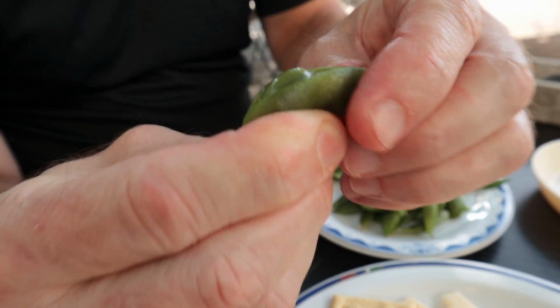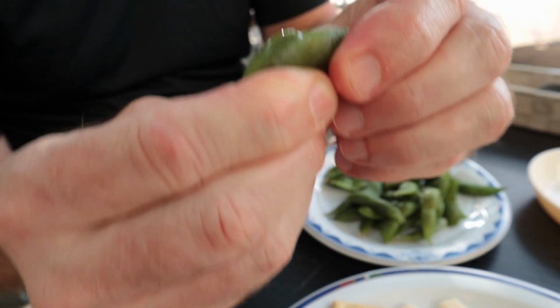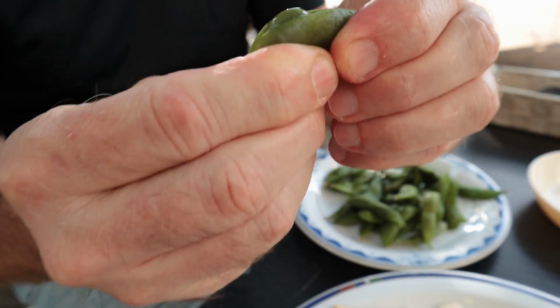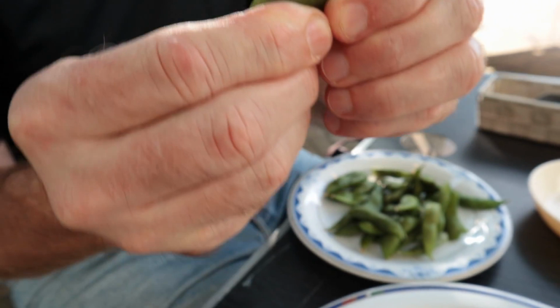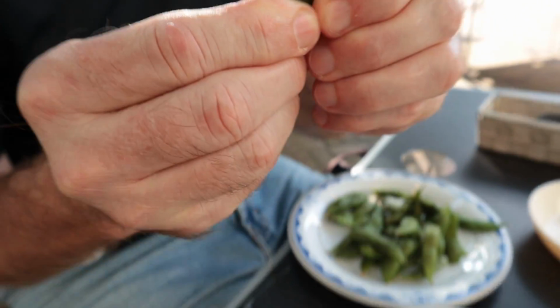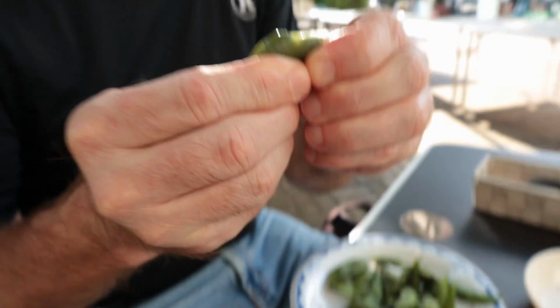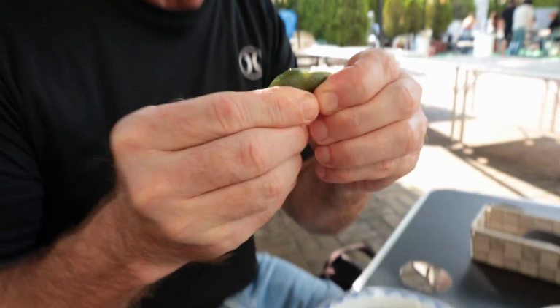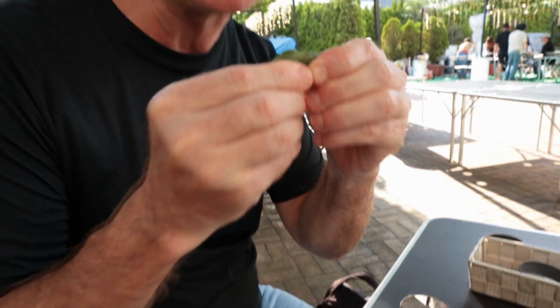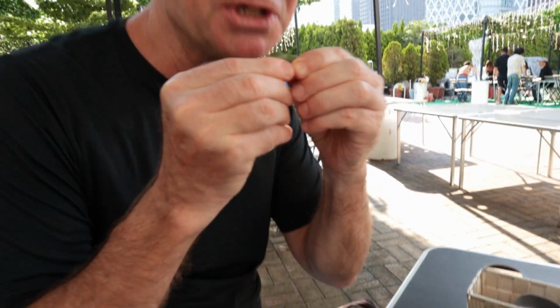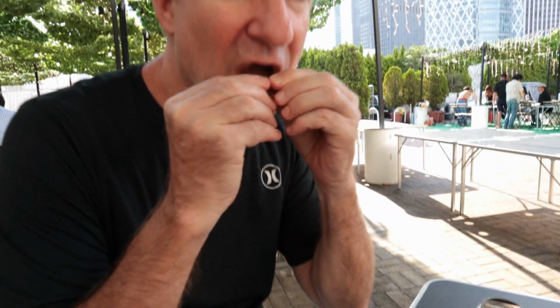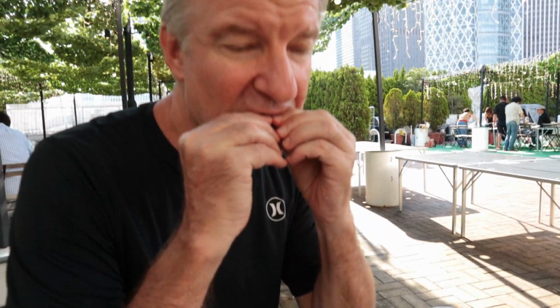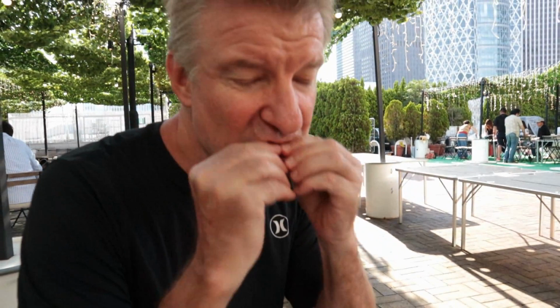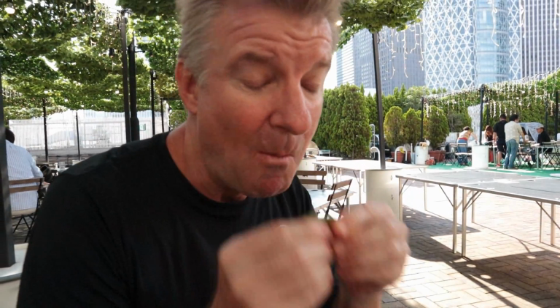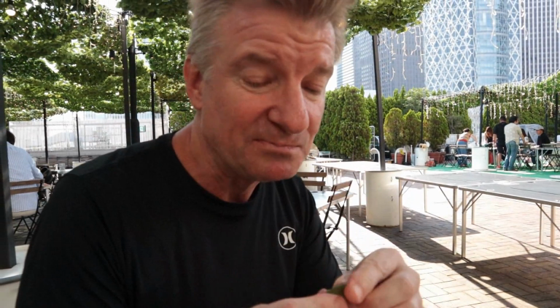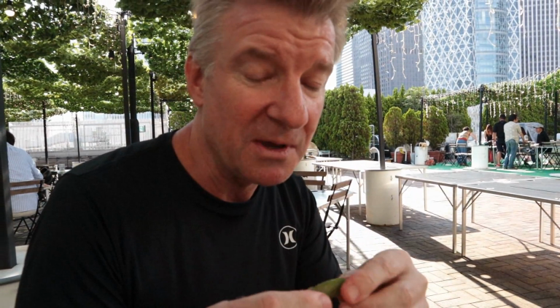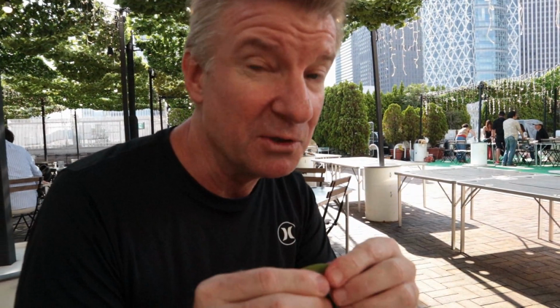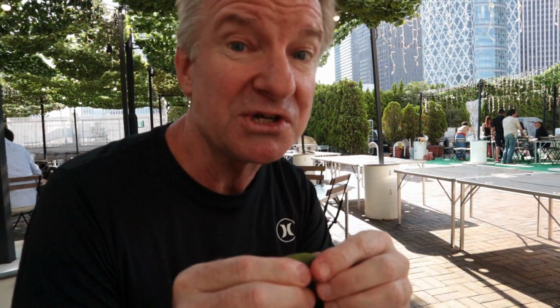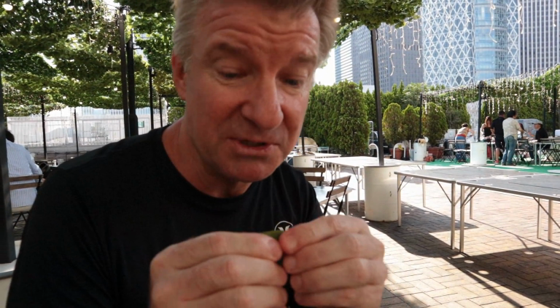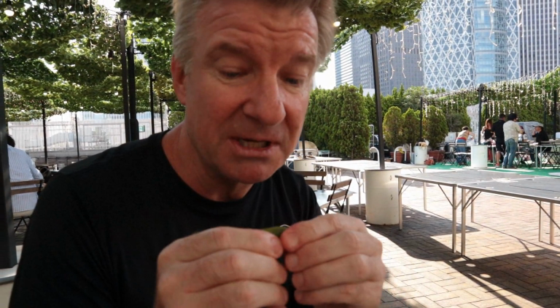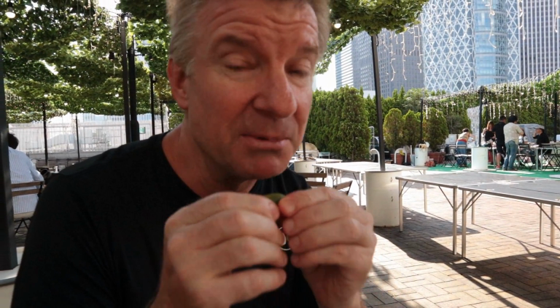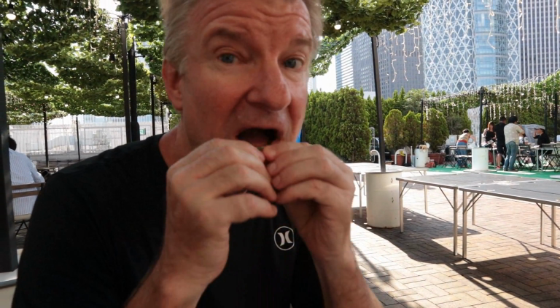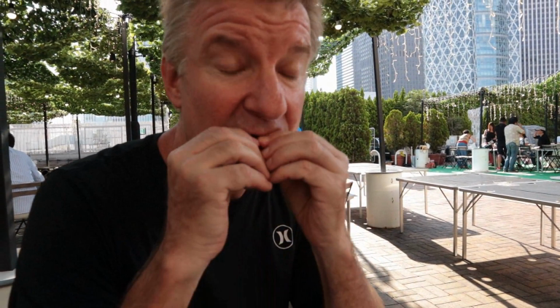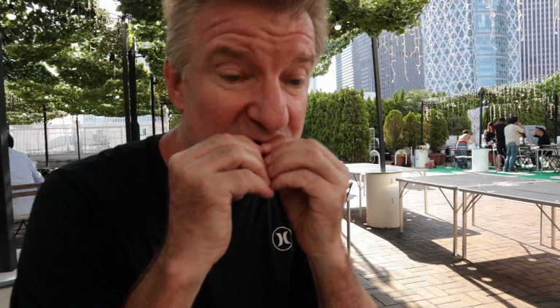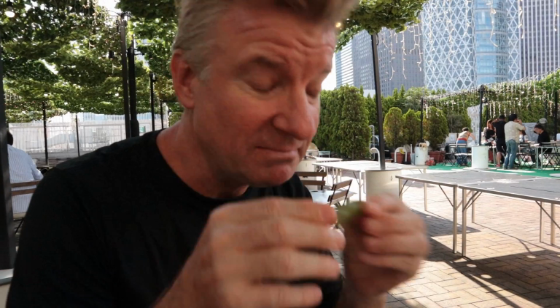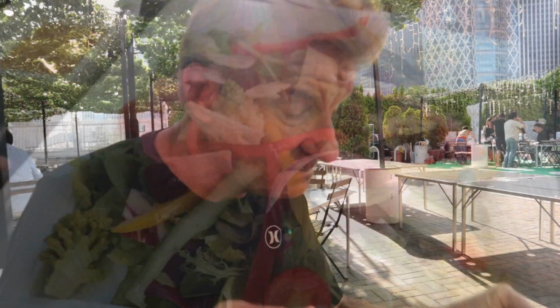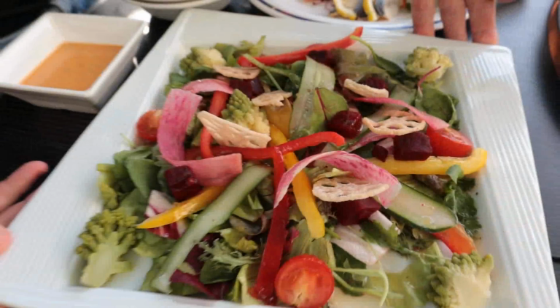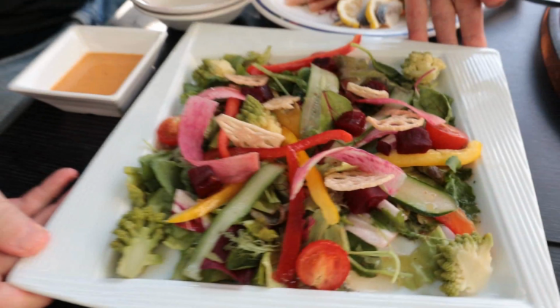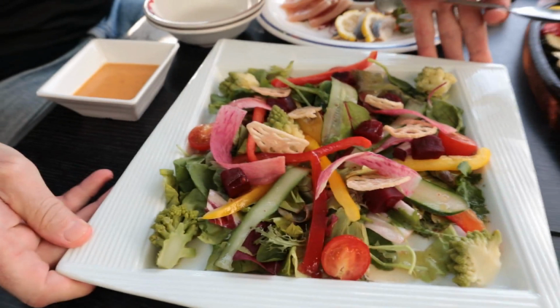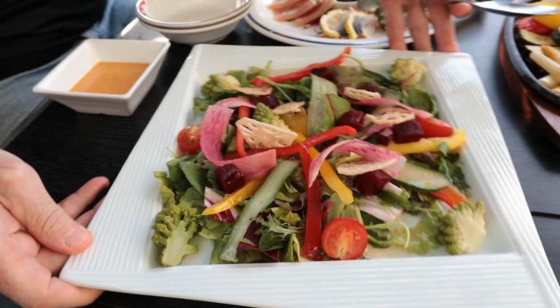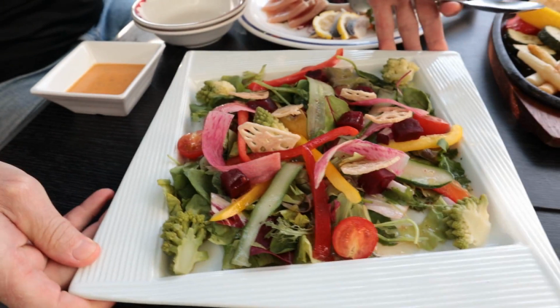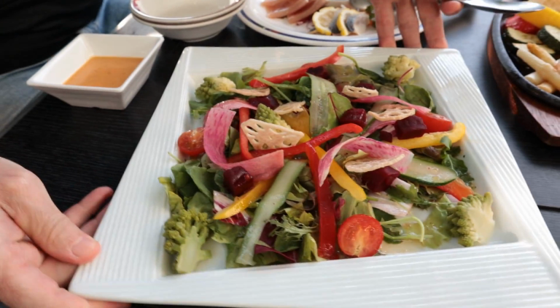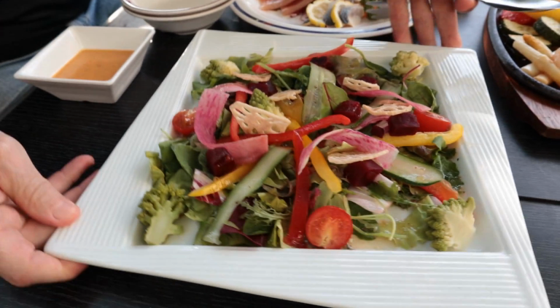These are chilled, they're salted. In the wintertime when you eat them, they'll be hot. Look at this gorgeous salad.